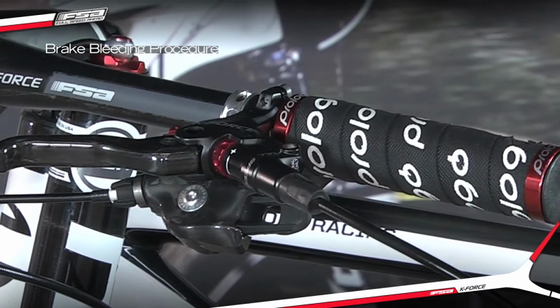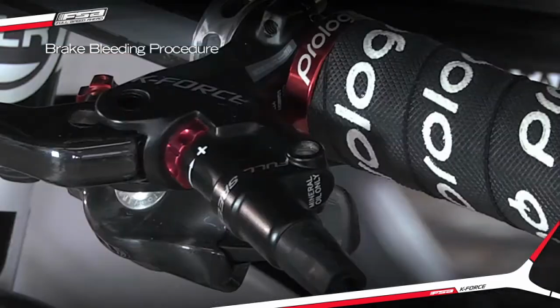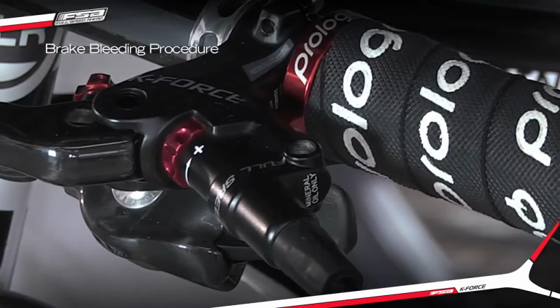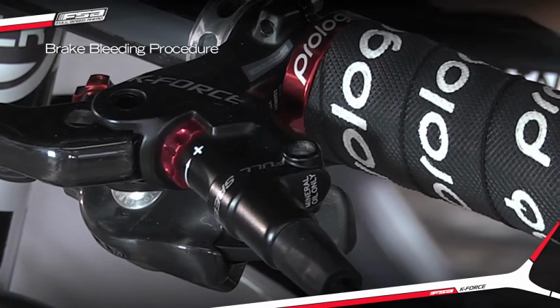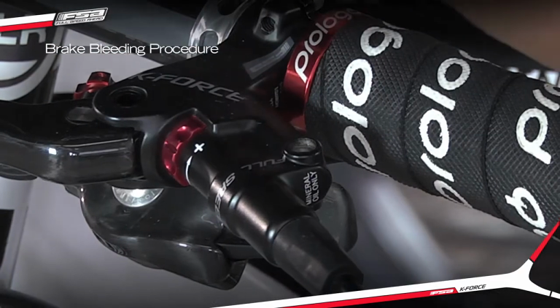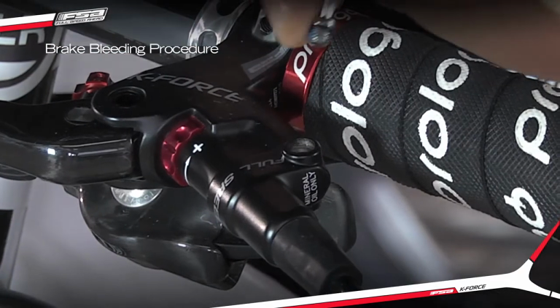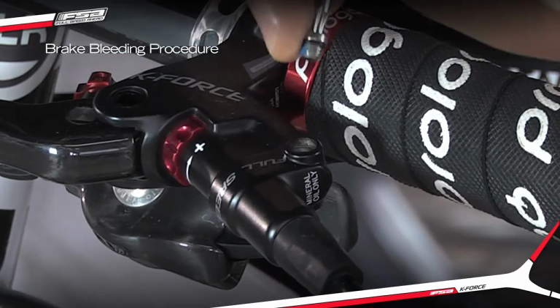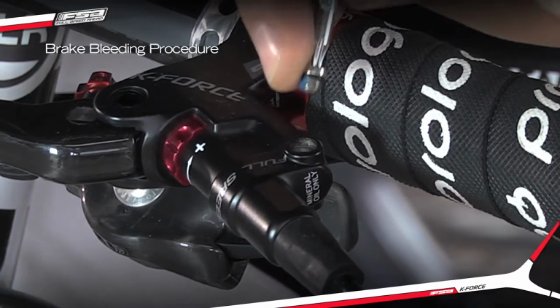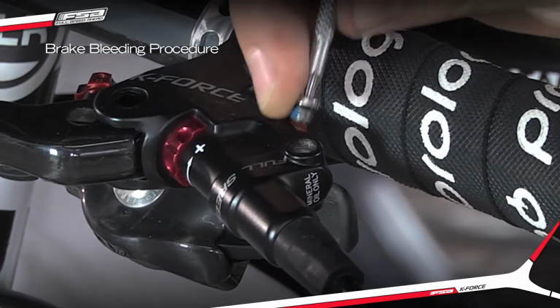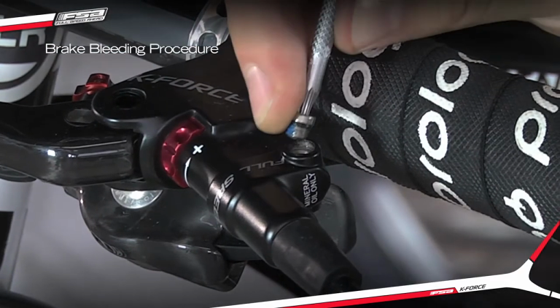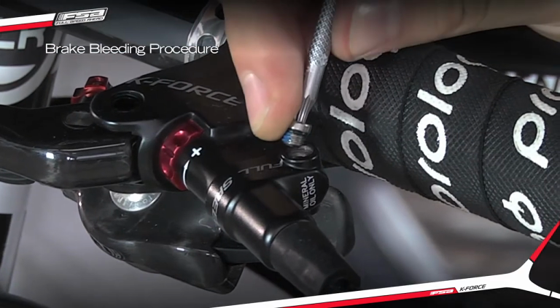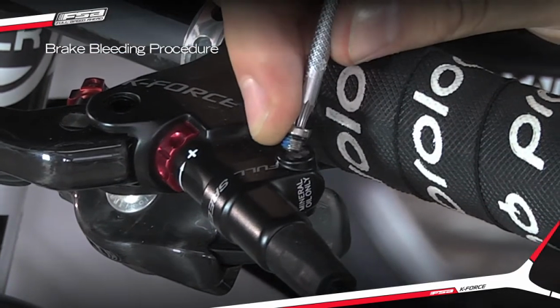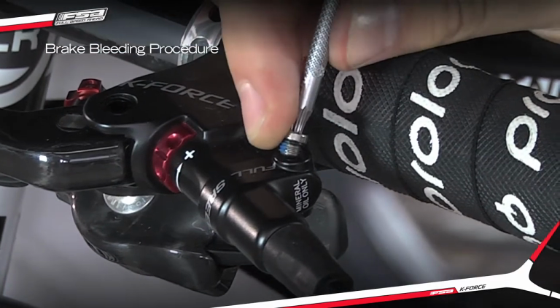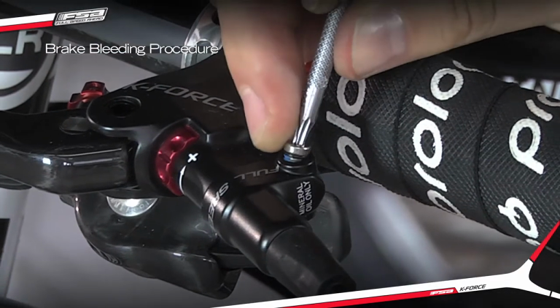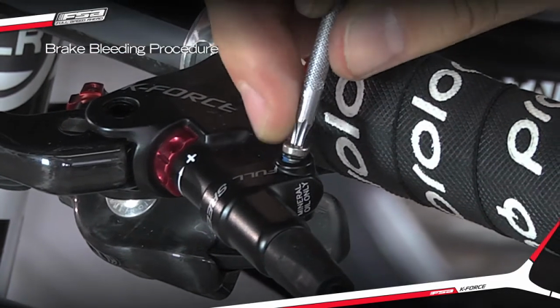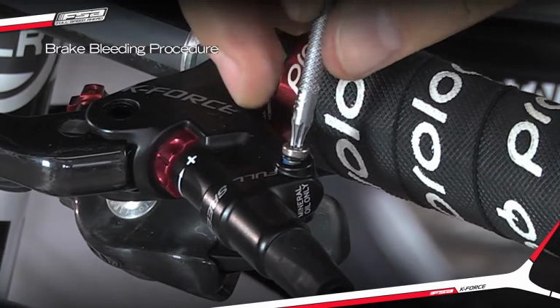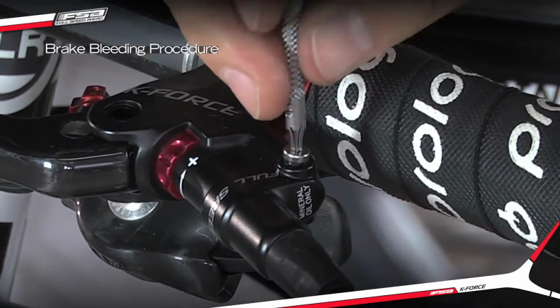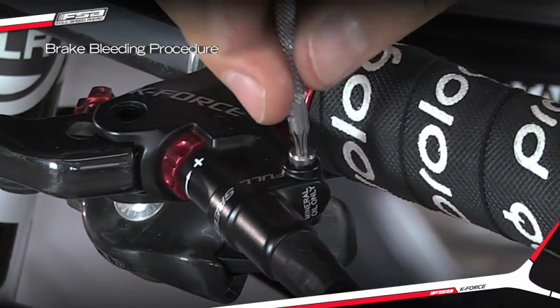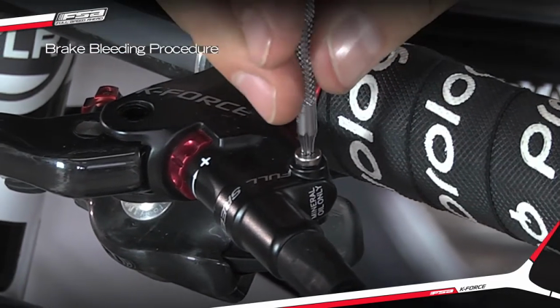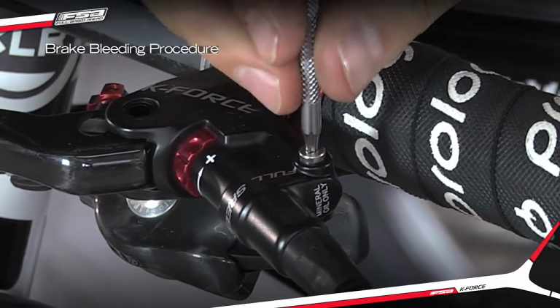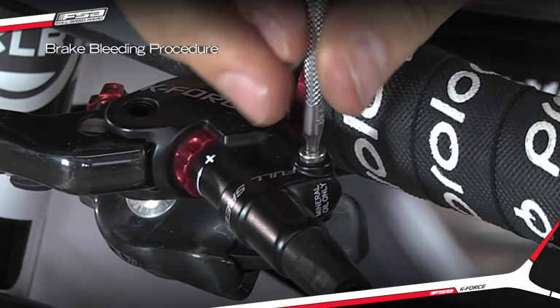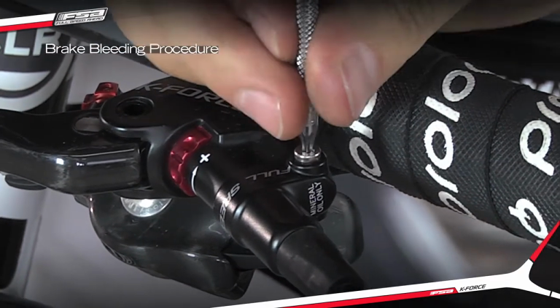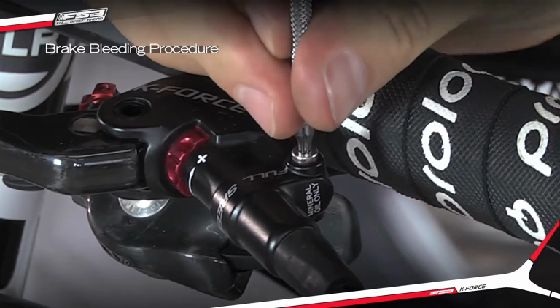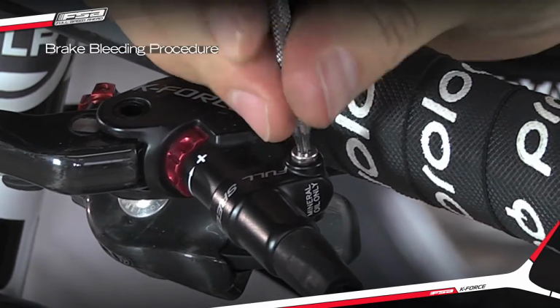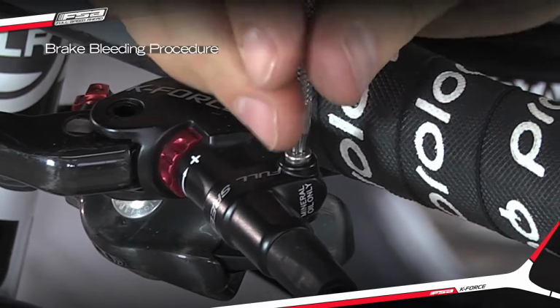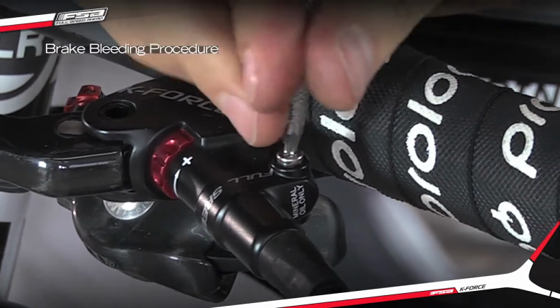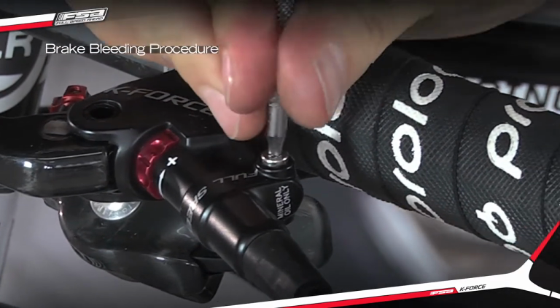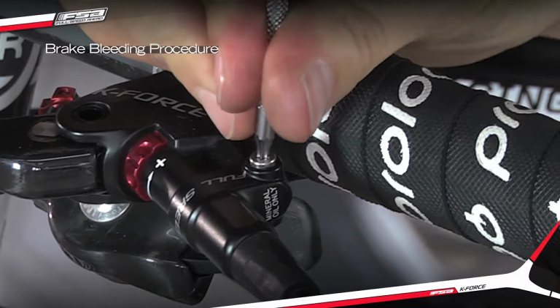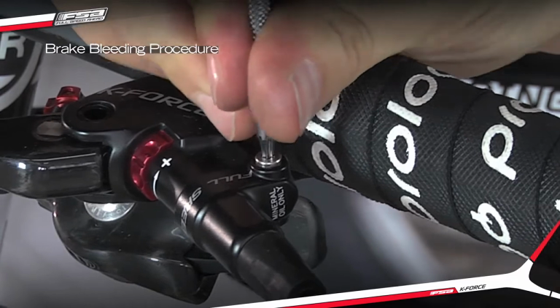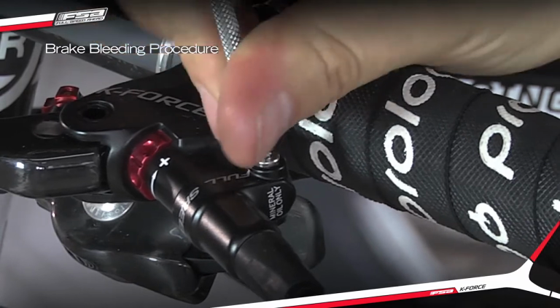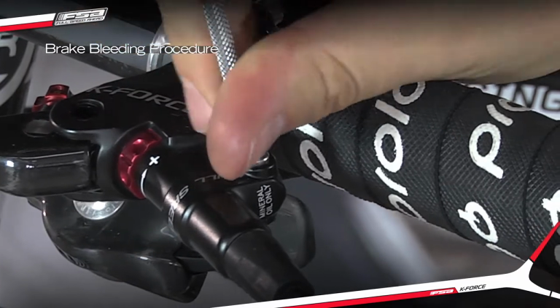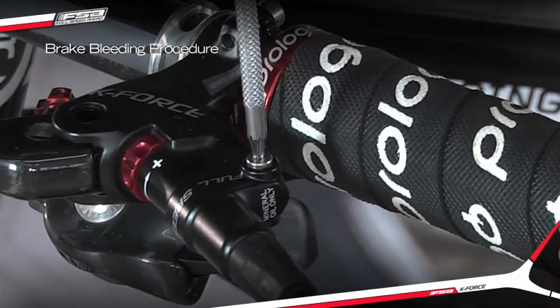With the brake sealed, clean the lever. Replace the bleed port O-ring and install the bleed port screw in the lever.